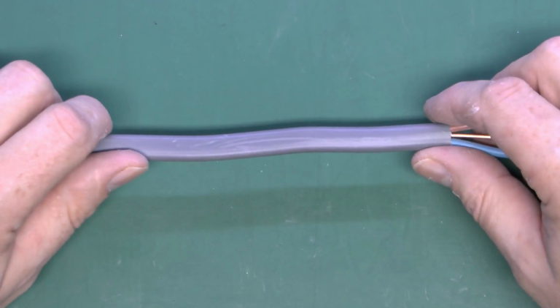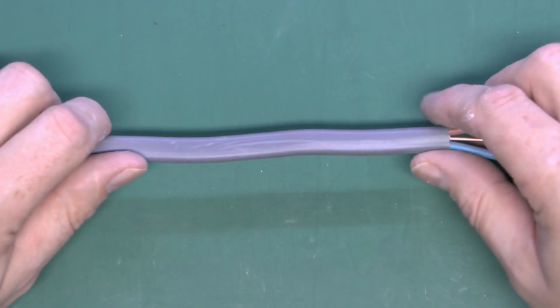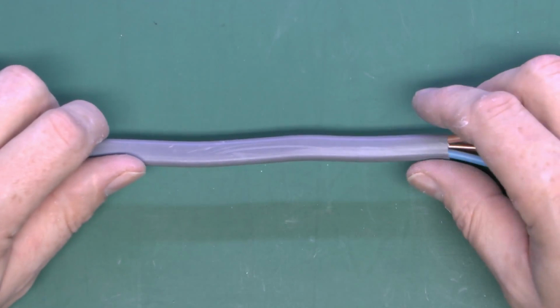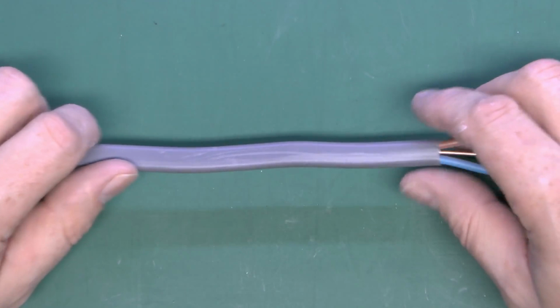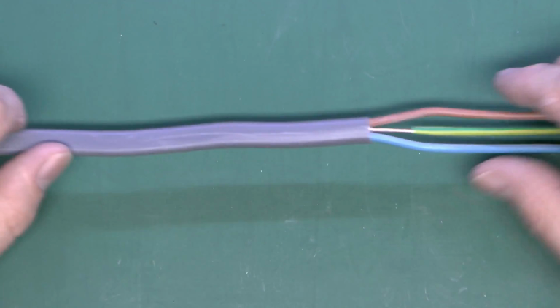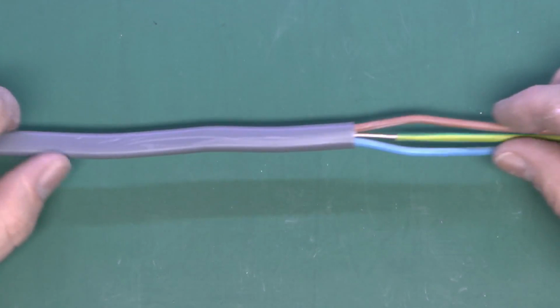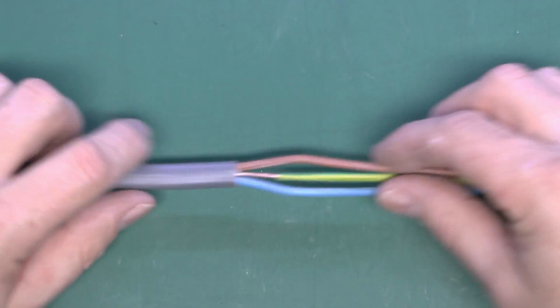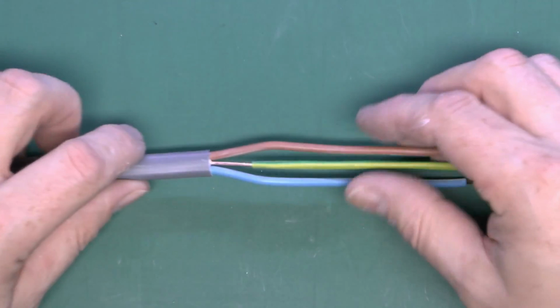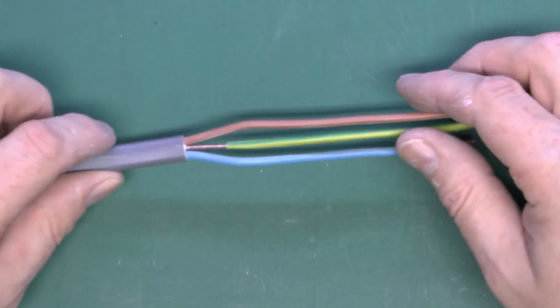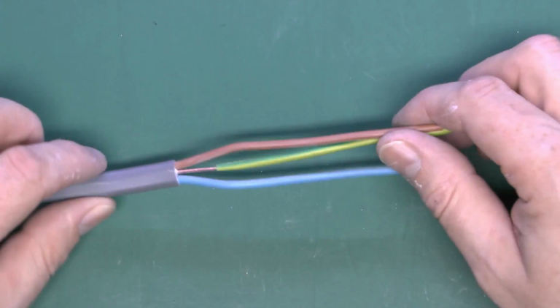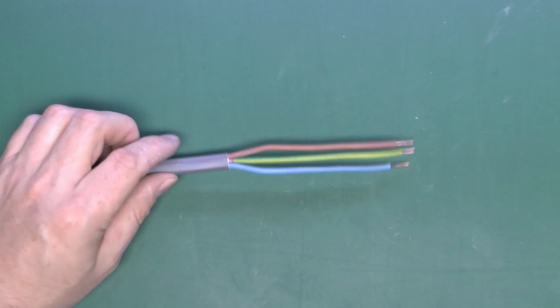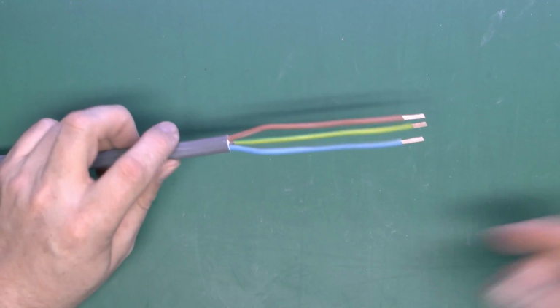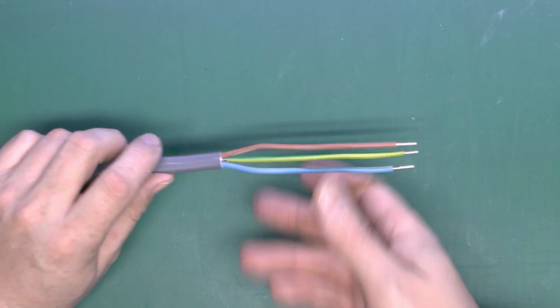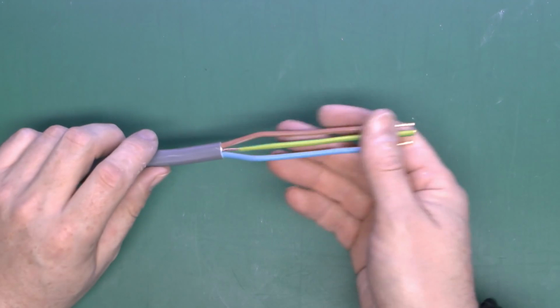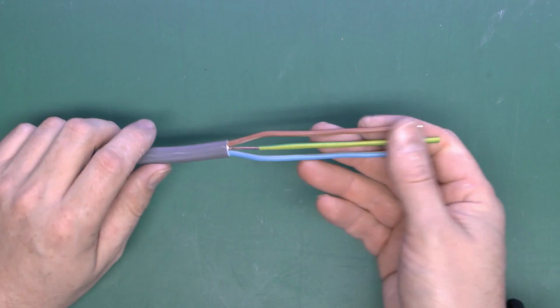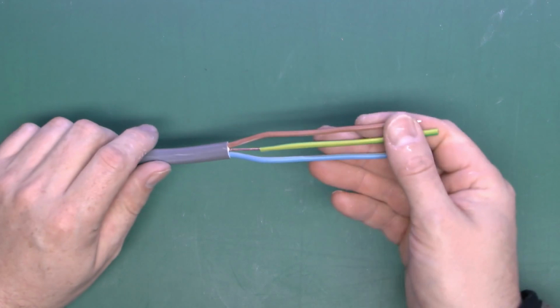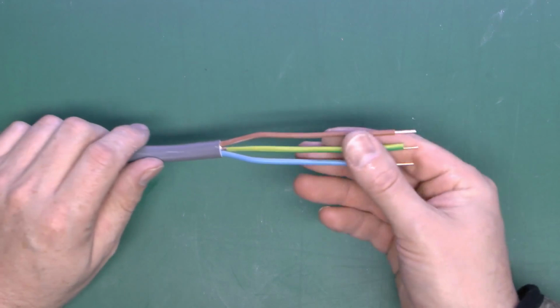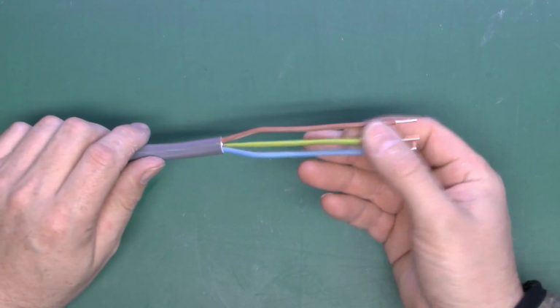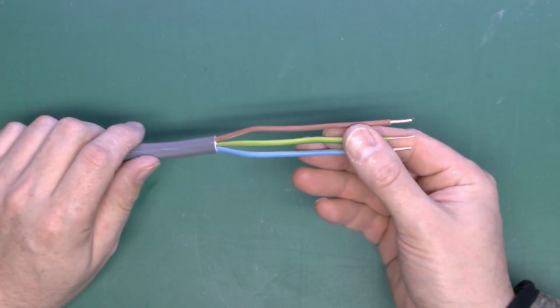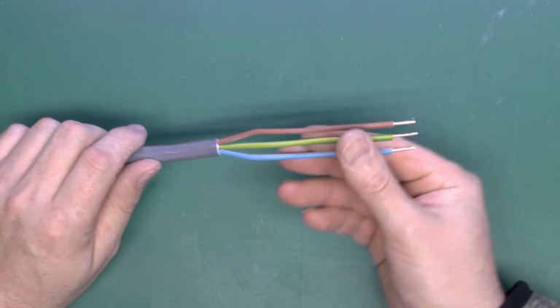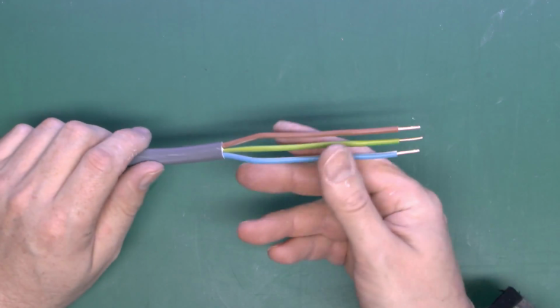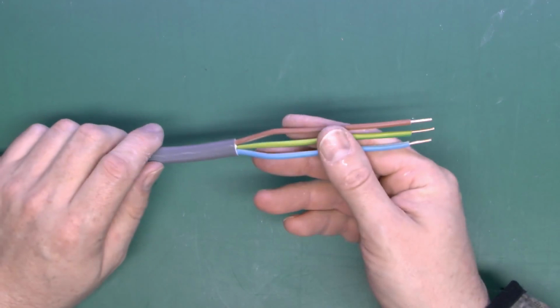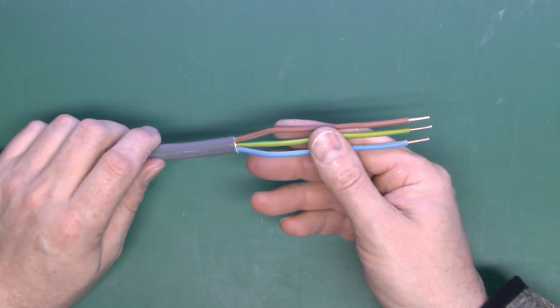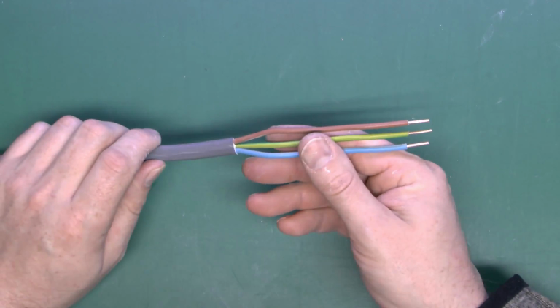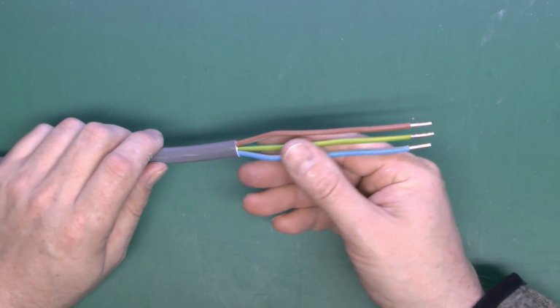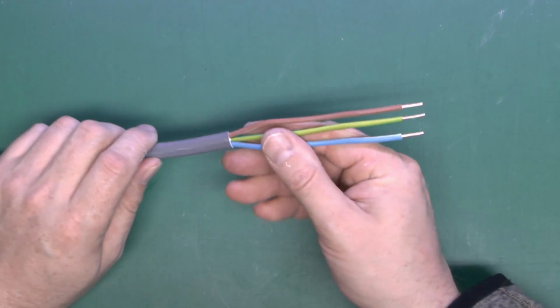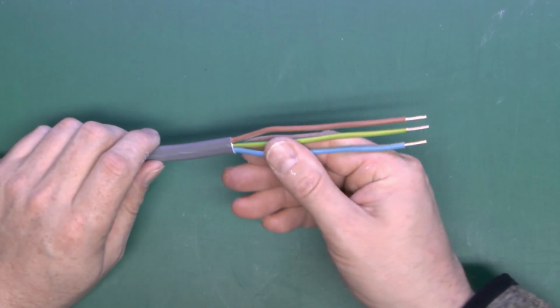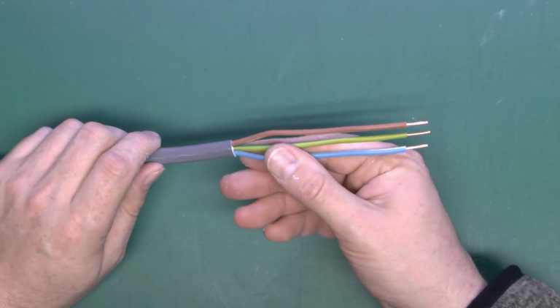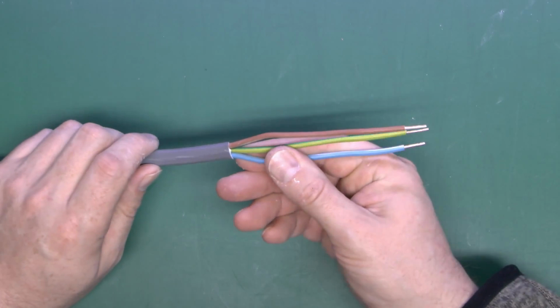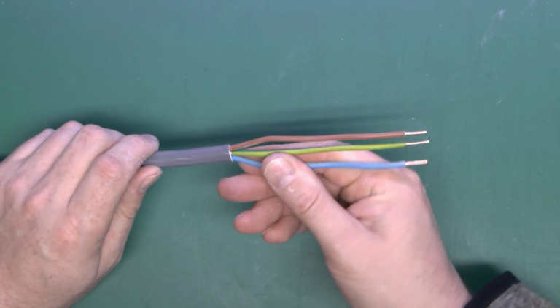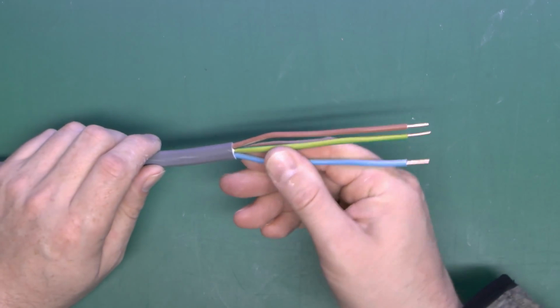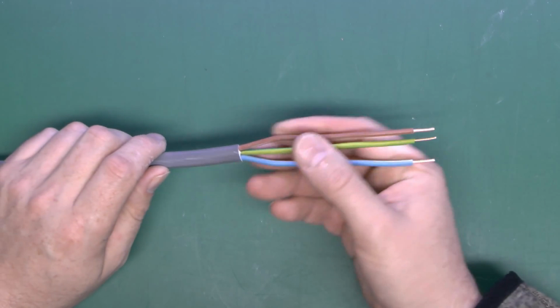Those are the surface-mounting options. At one time there were also little metal clips you nailed into the surface that folded around the cable. These aren't particularly common now, mainly because they're time-consuming to use and it's just easier to use the hammer-in plastic variety.